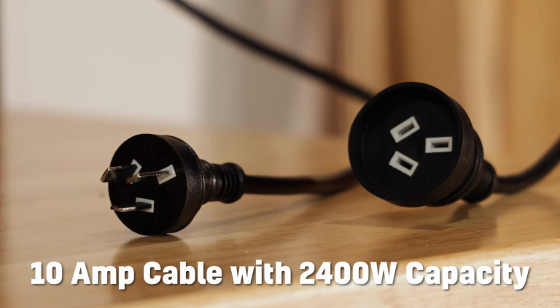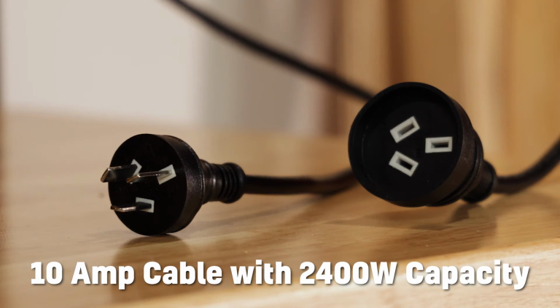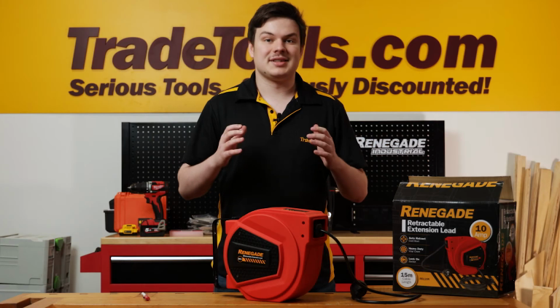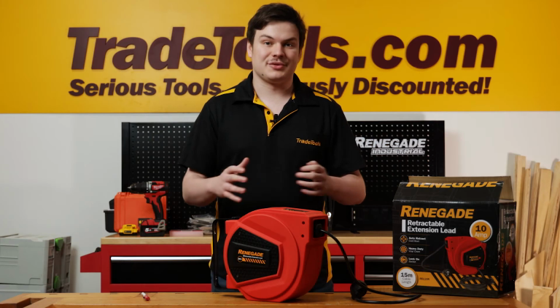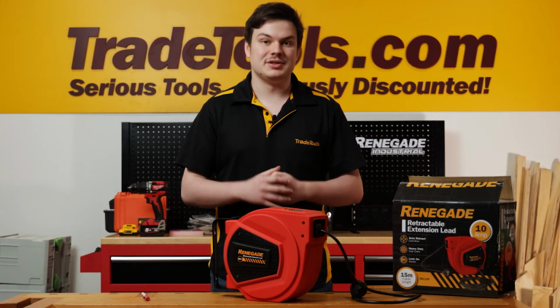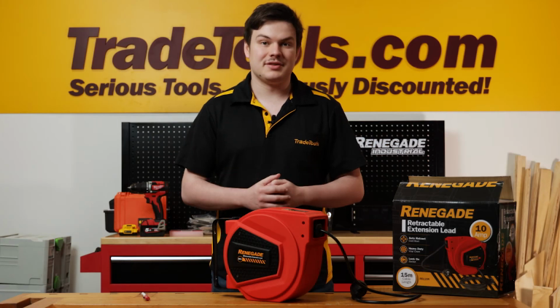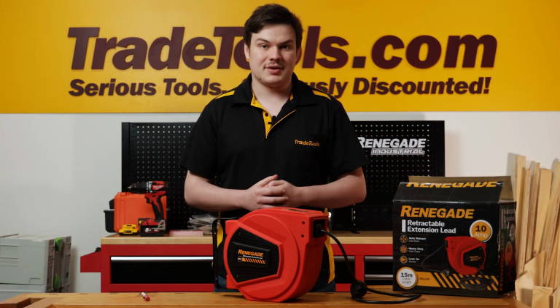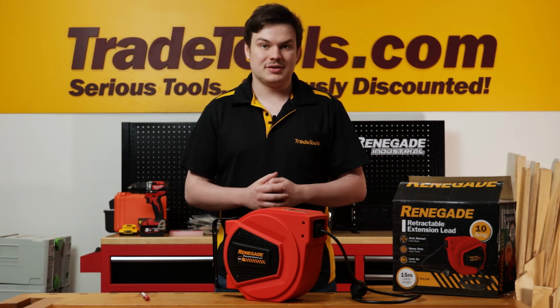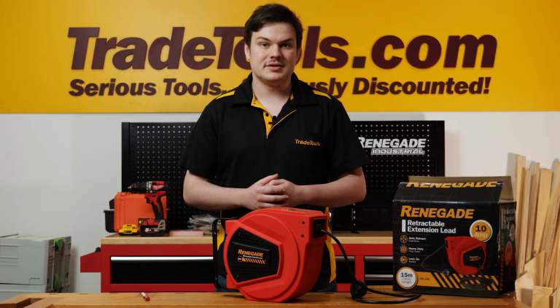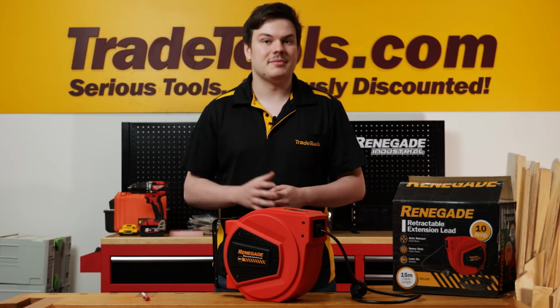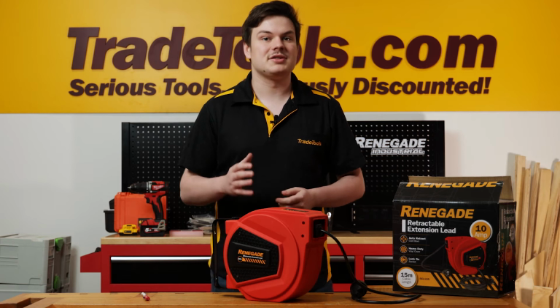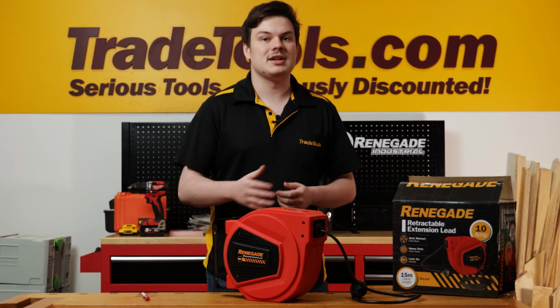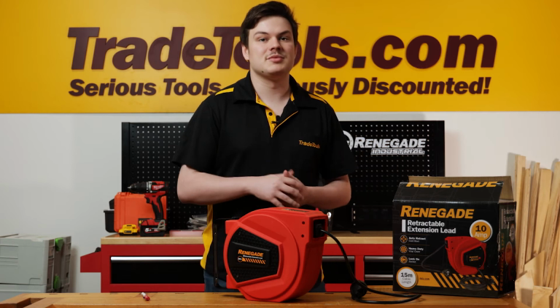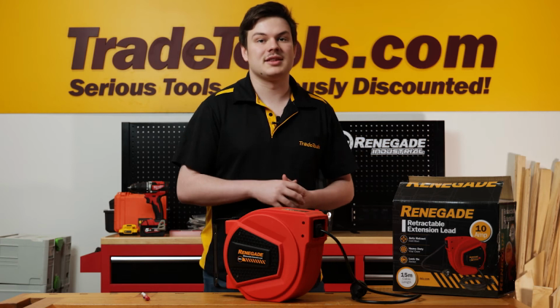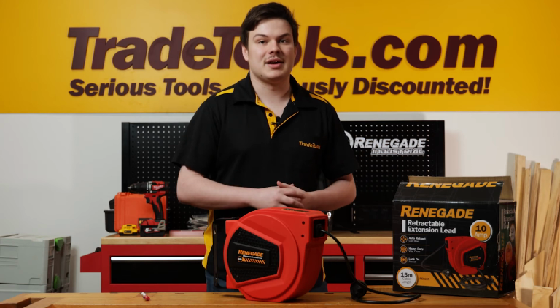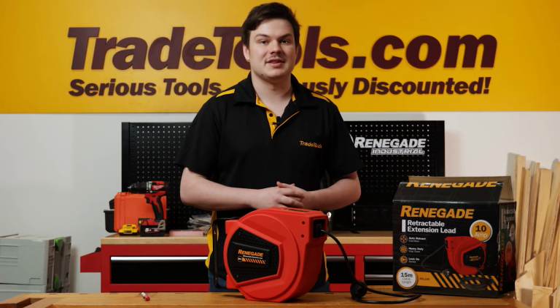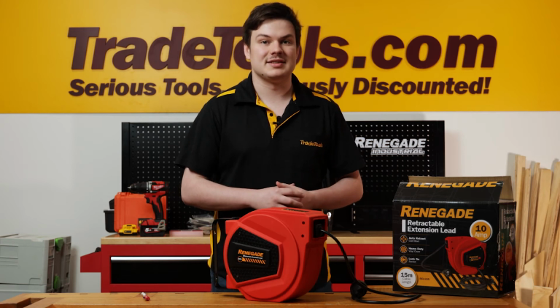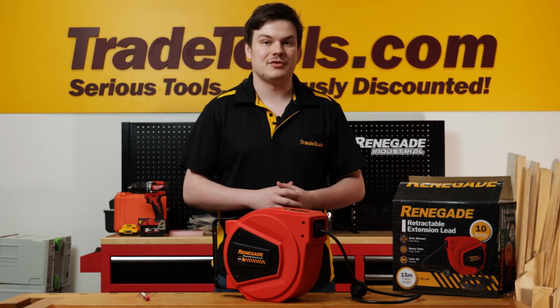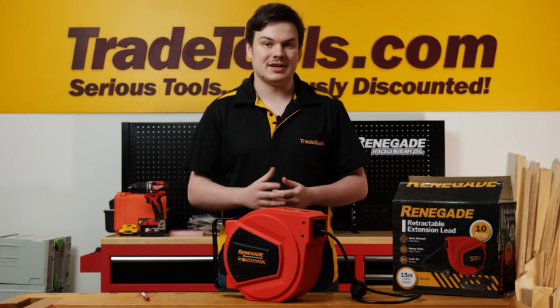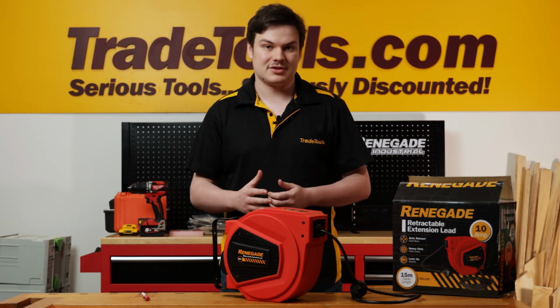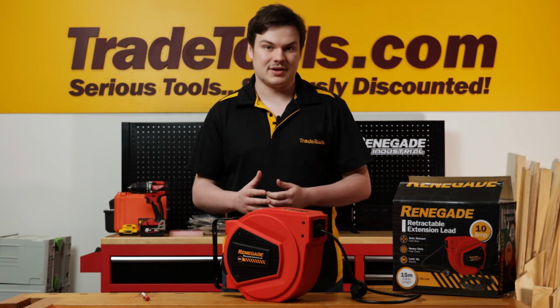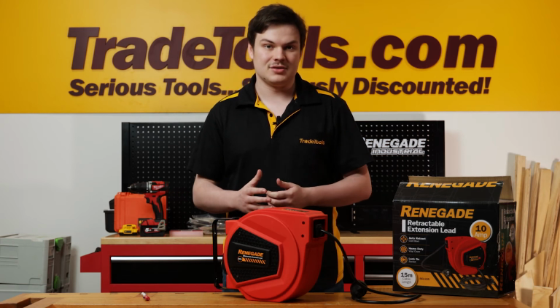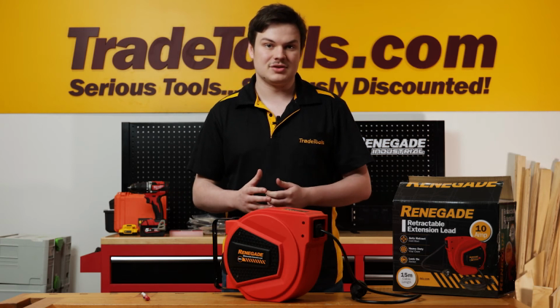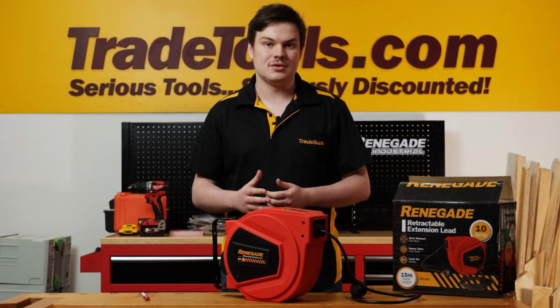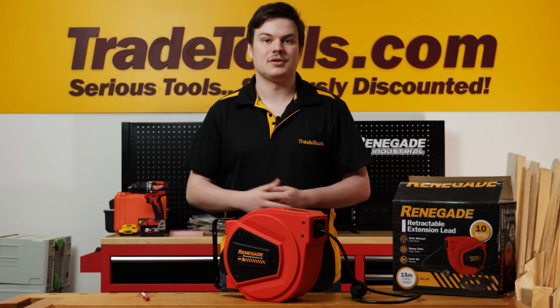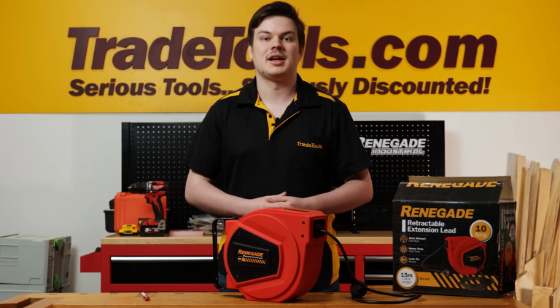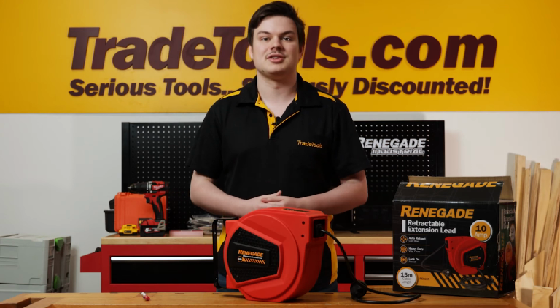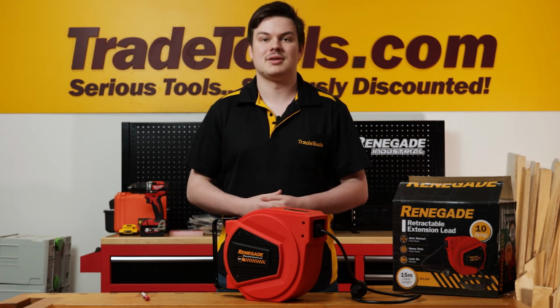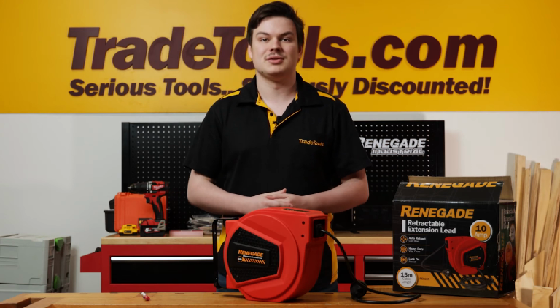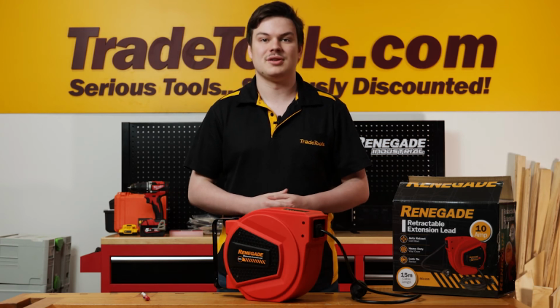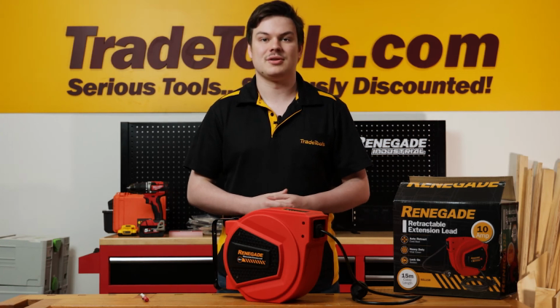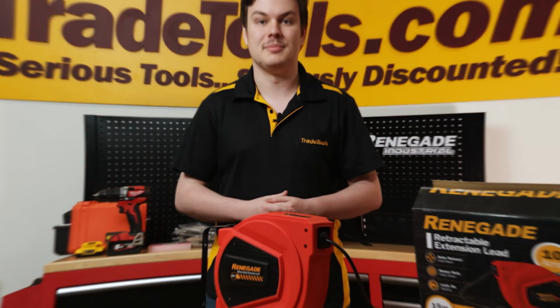Renegade is exclusive to Trade Tools, so make sure you come check them out for yourself at your nearest Trade Tools store or online at tradetools.com.